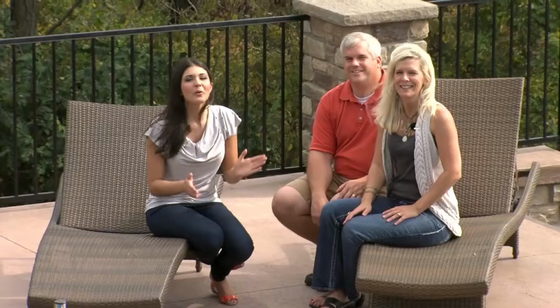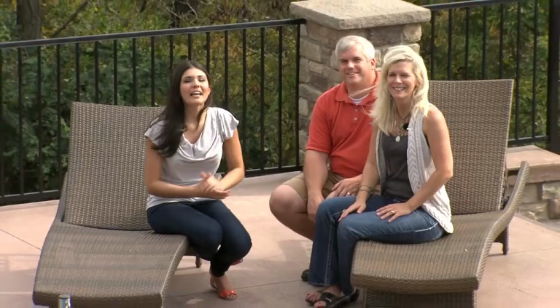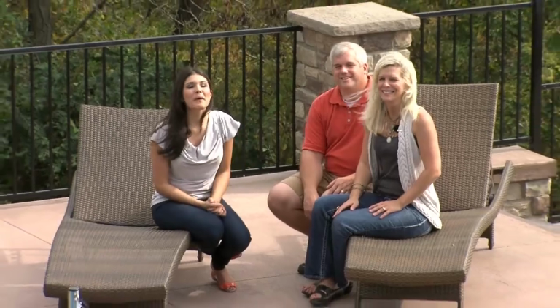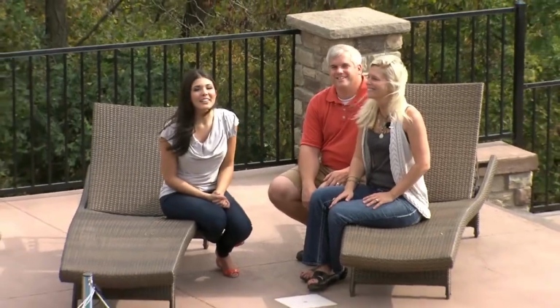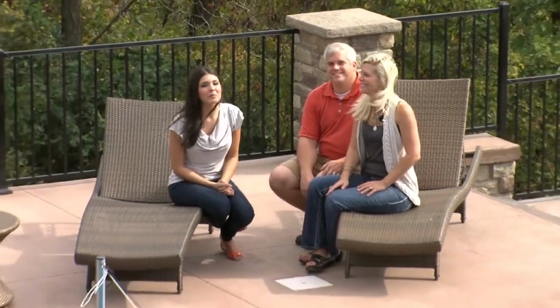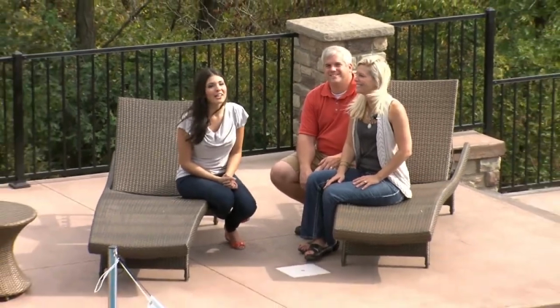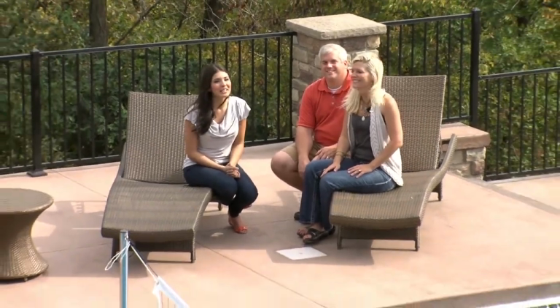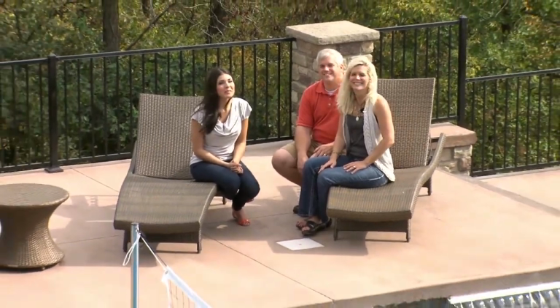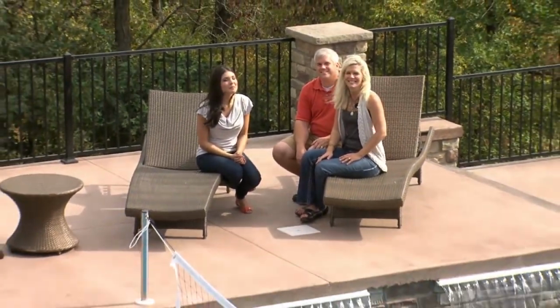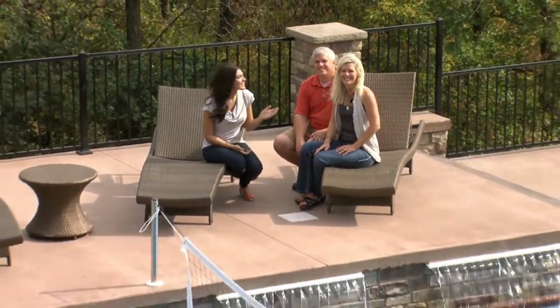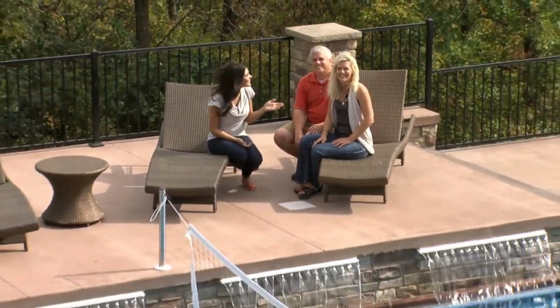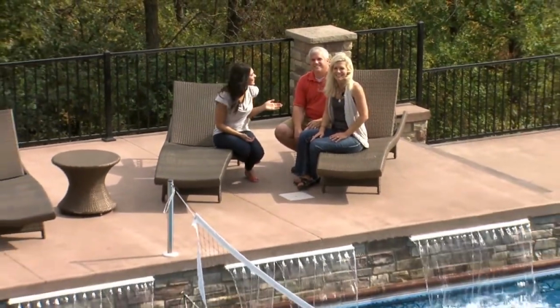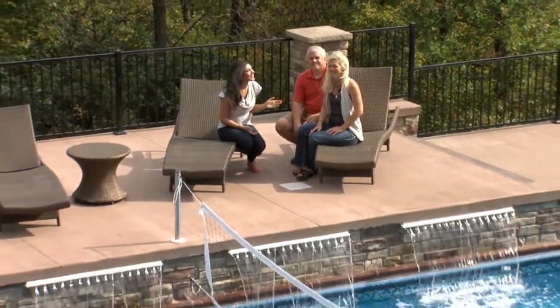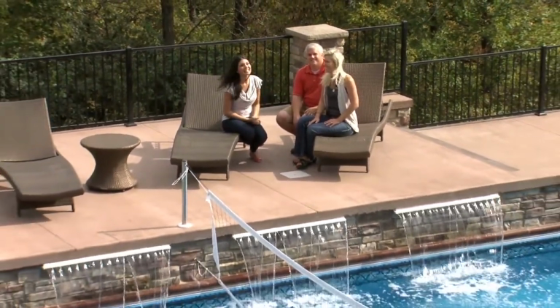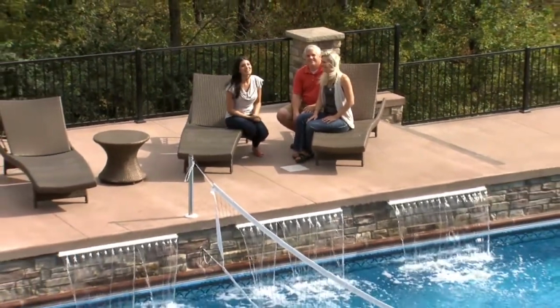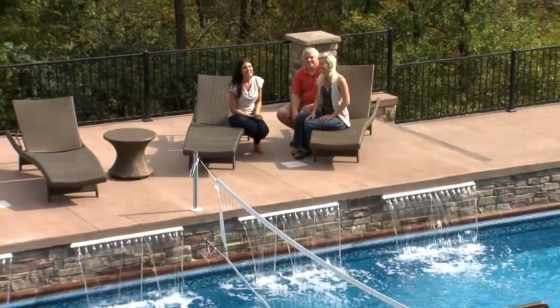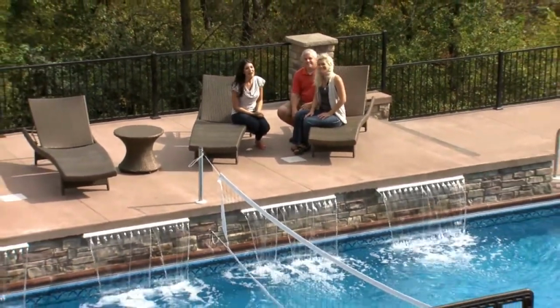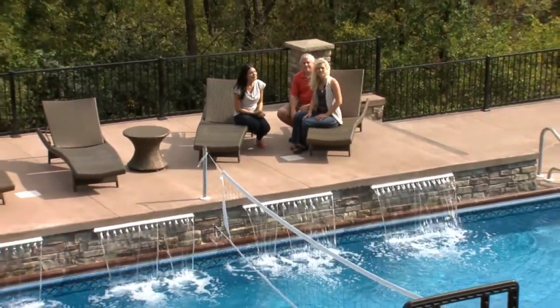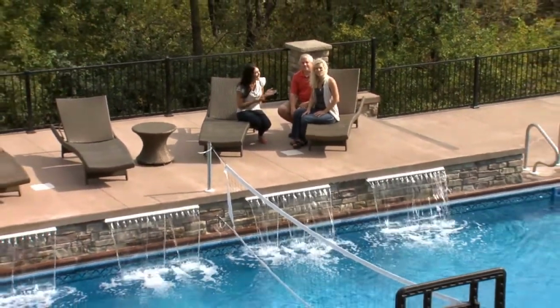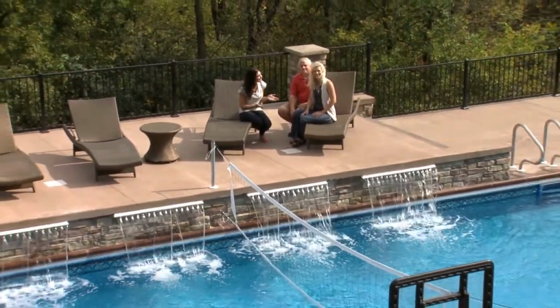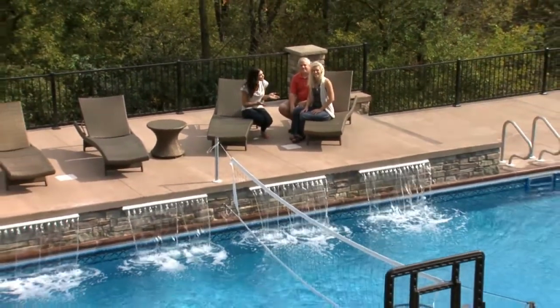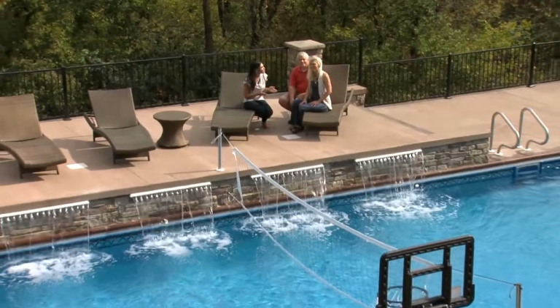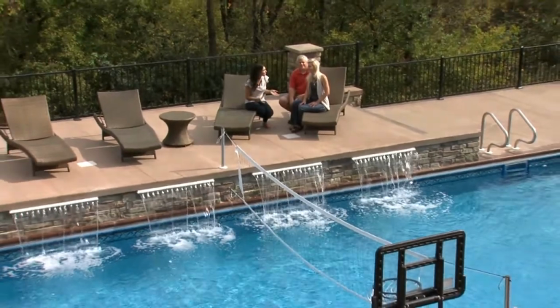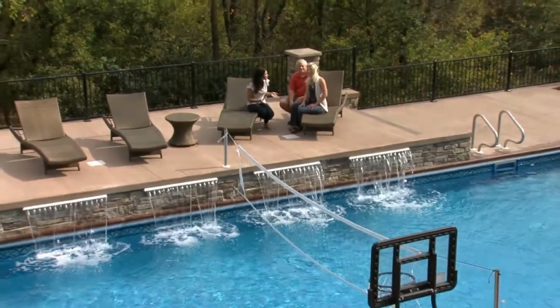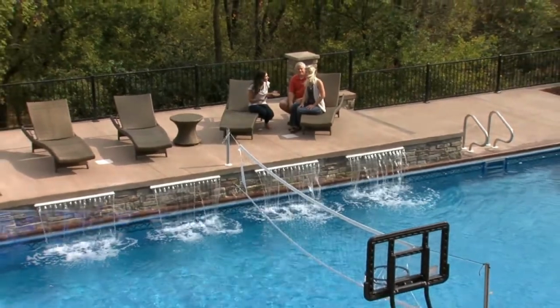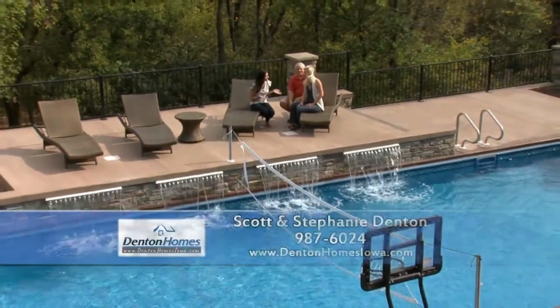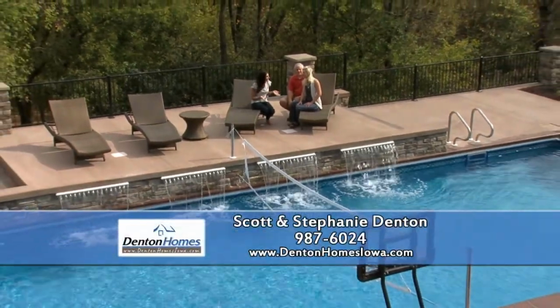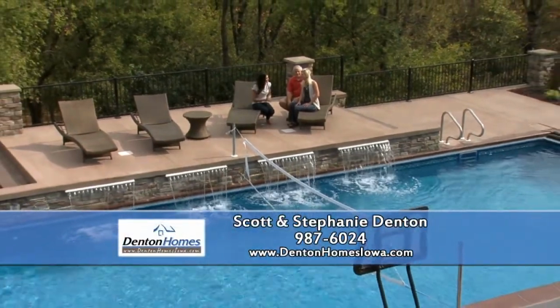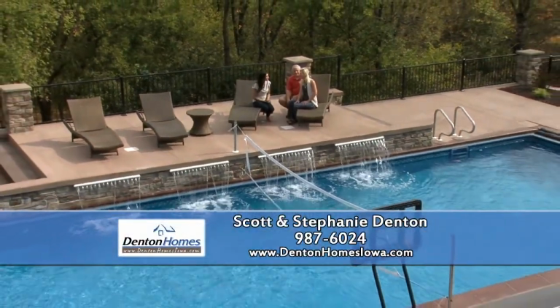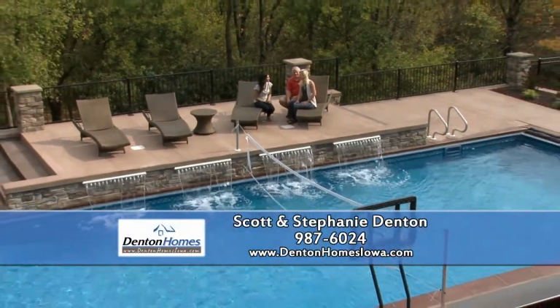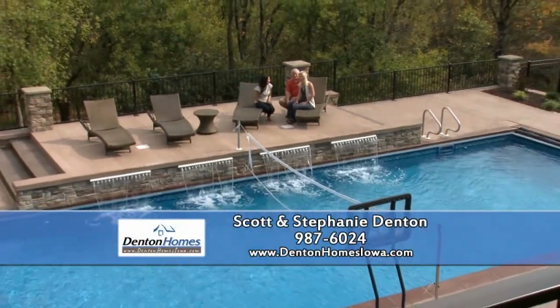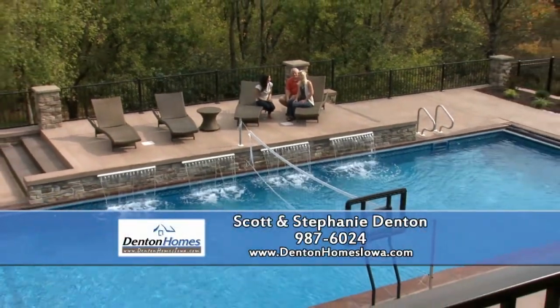We're at a backyard project completed by Scott and Stephanie Denton of Denton Homes. Stephanie, you've really created a staycation spot for the homeowners.